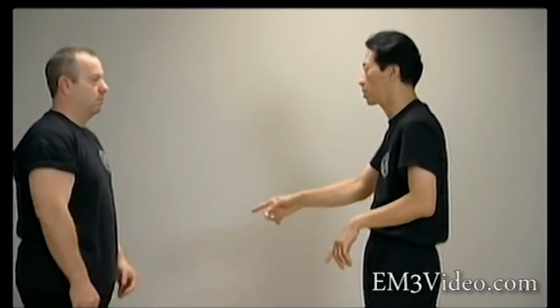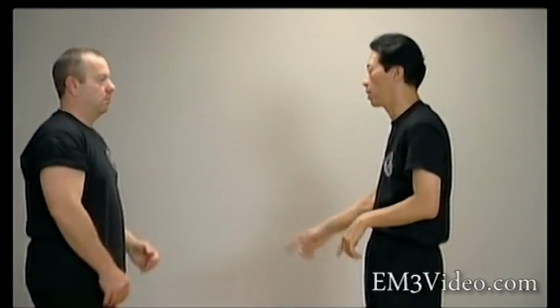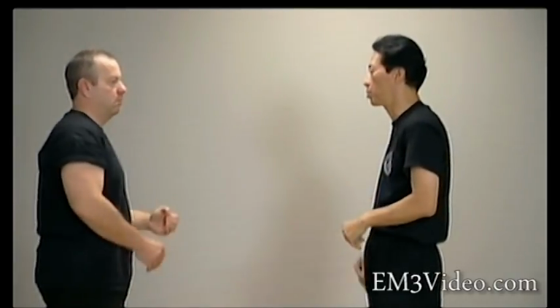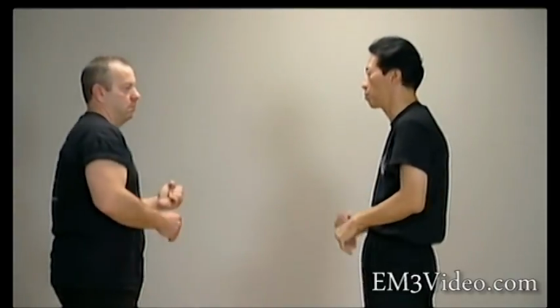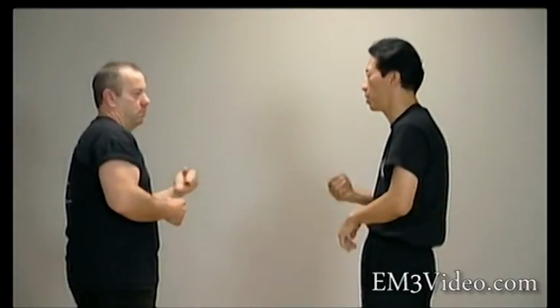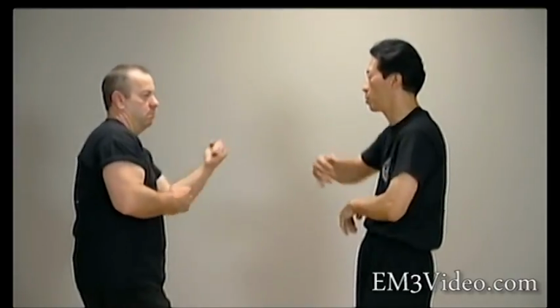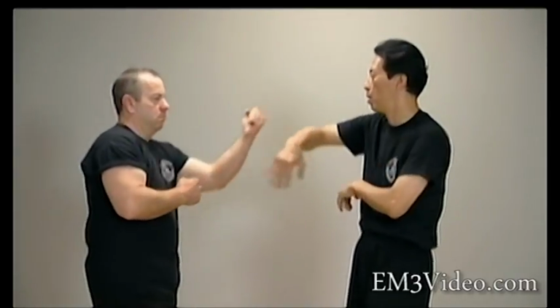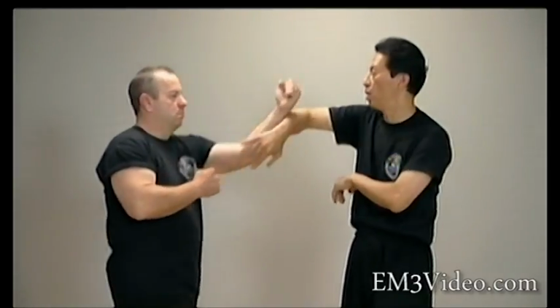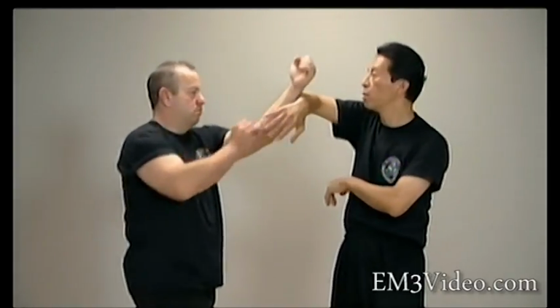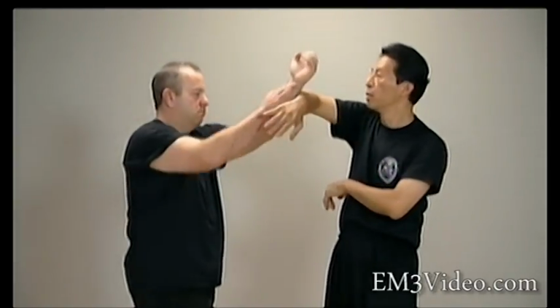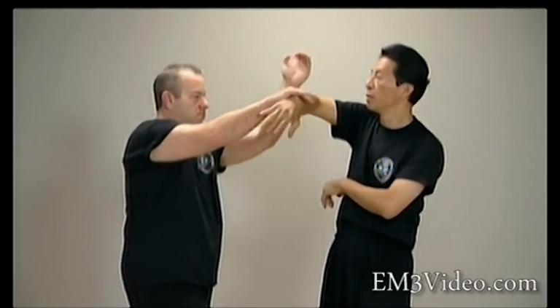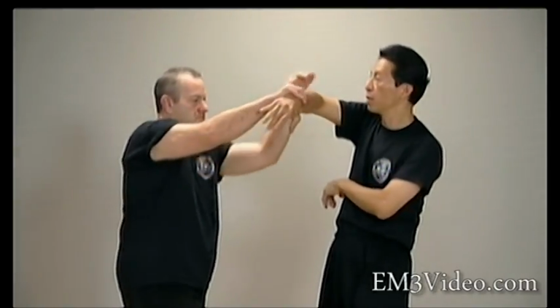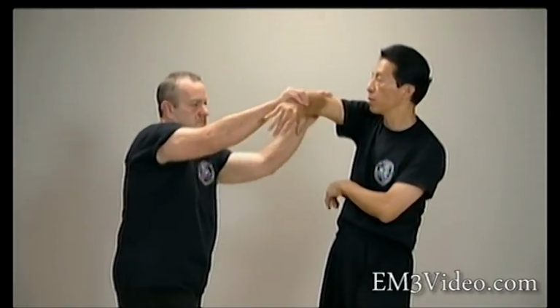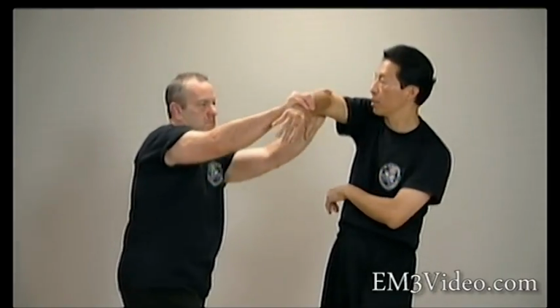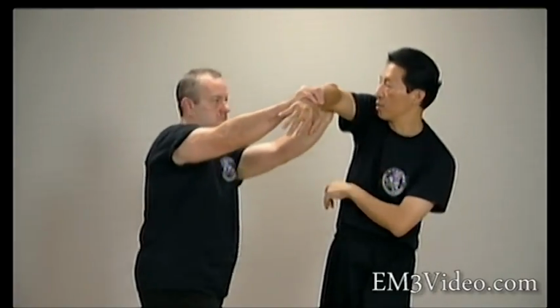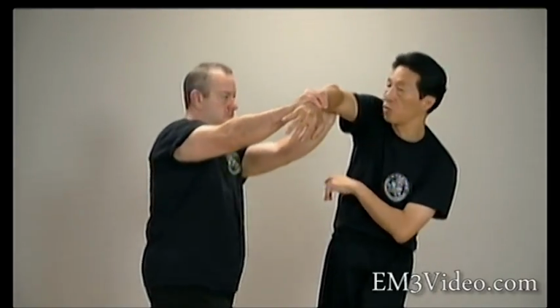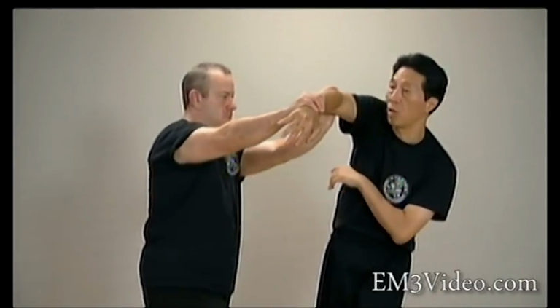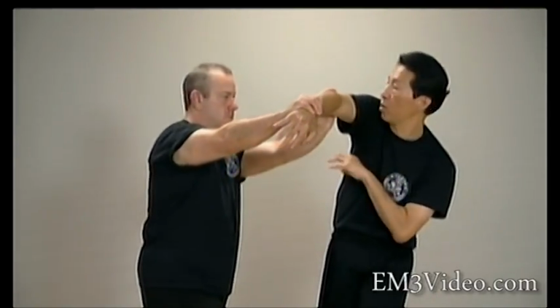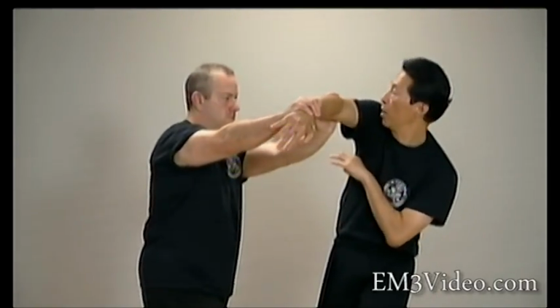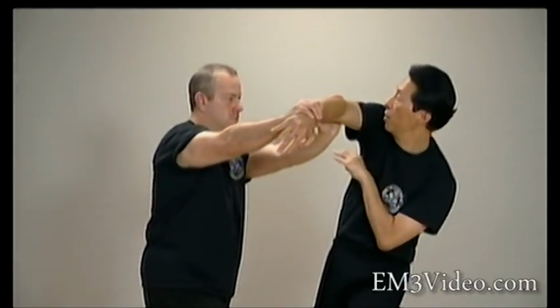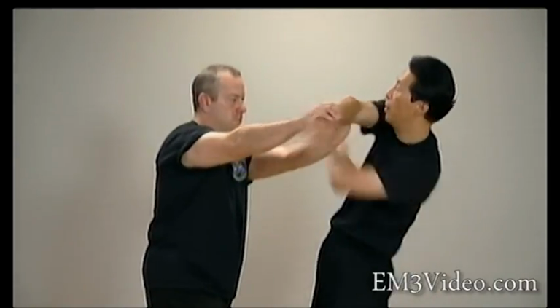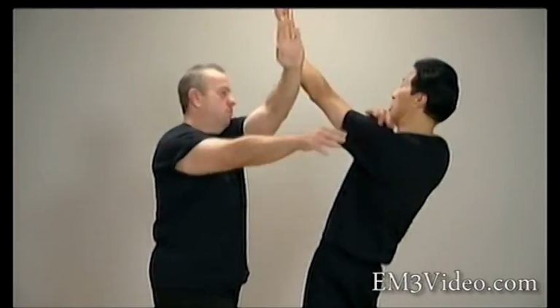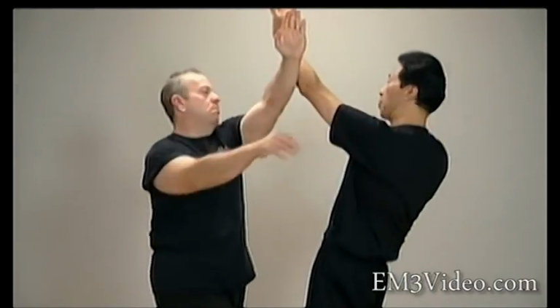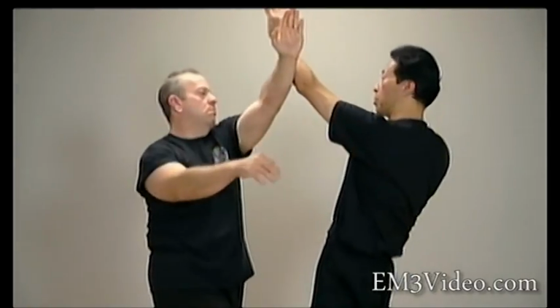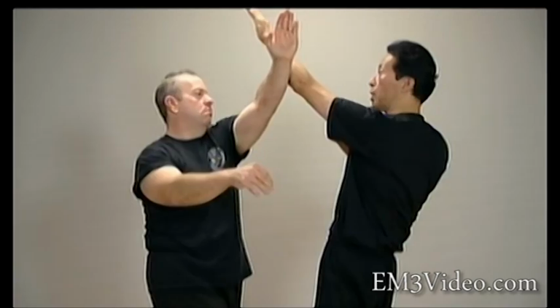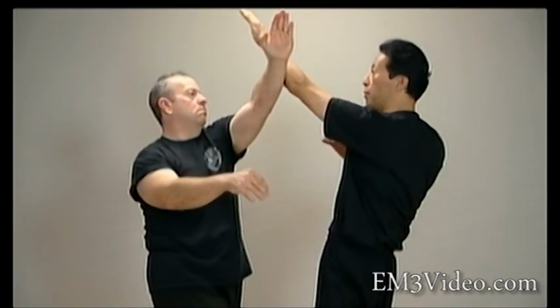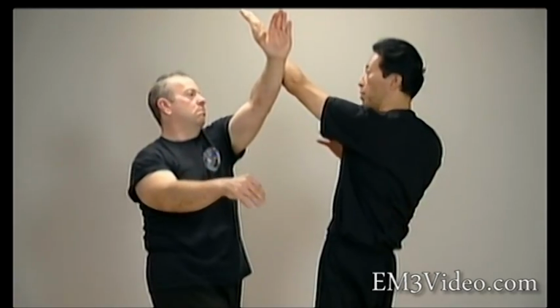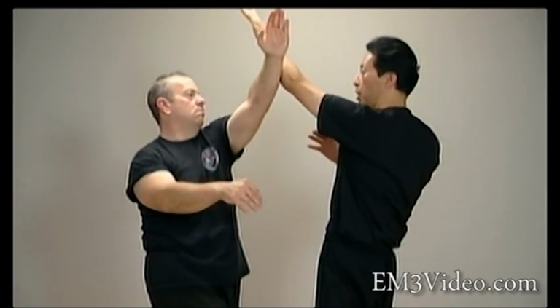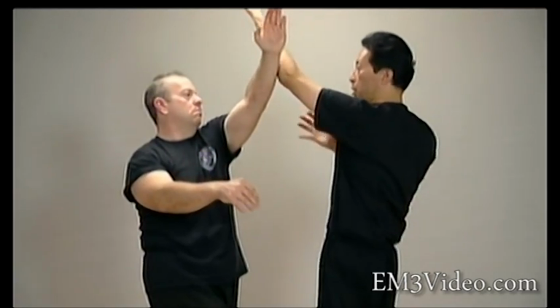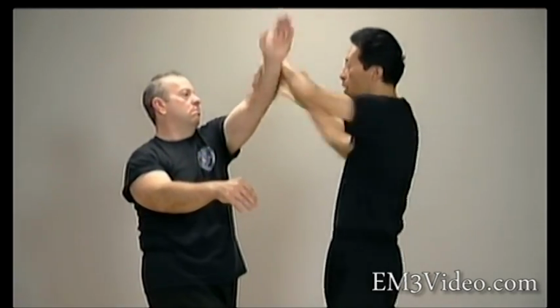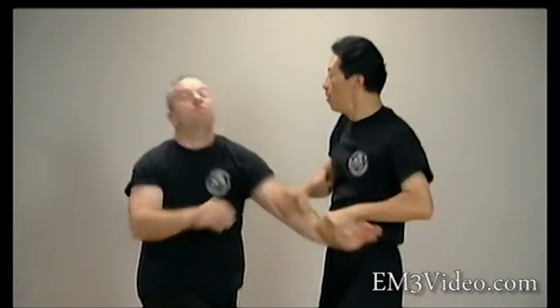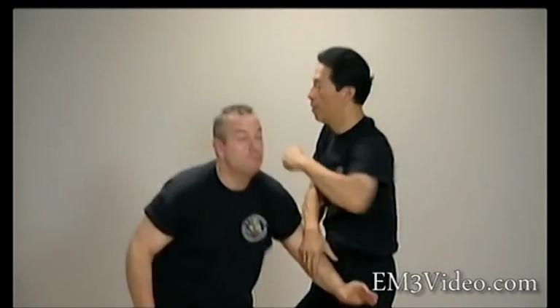One more time with the punch — control and use beauty from here. Let's go.